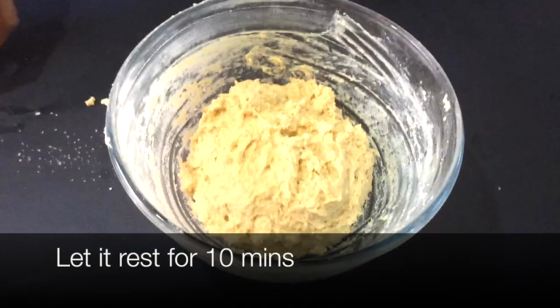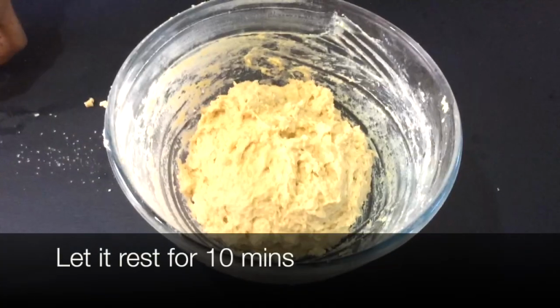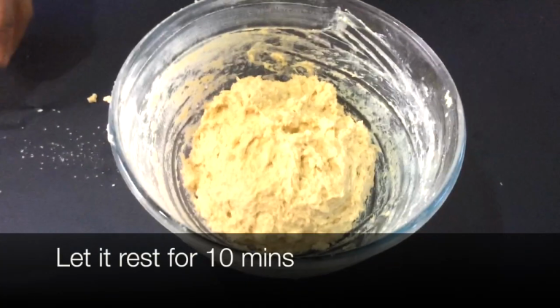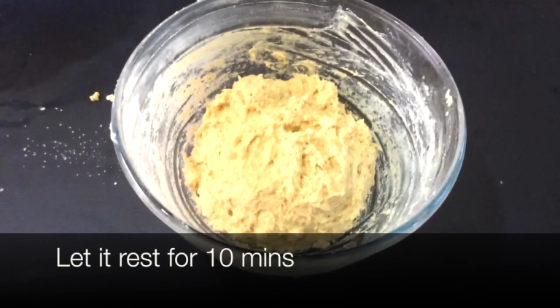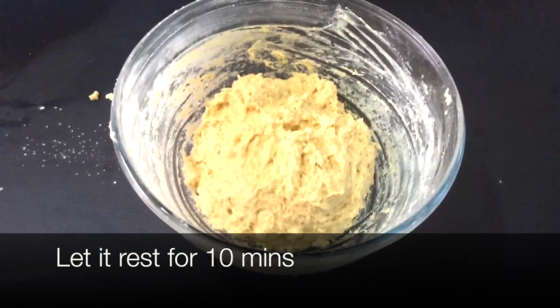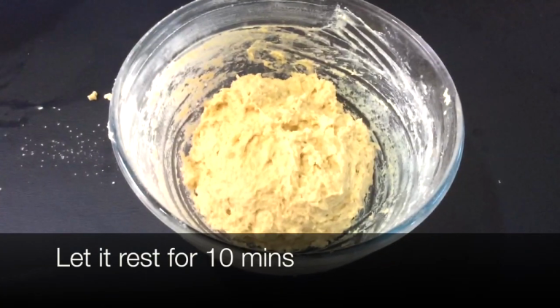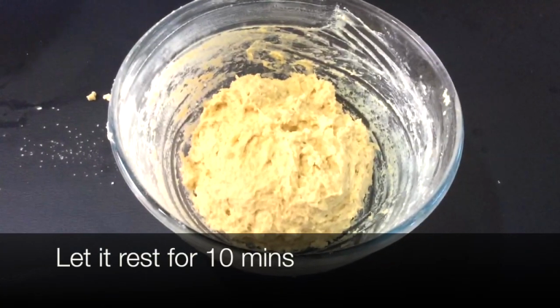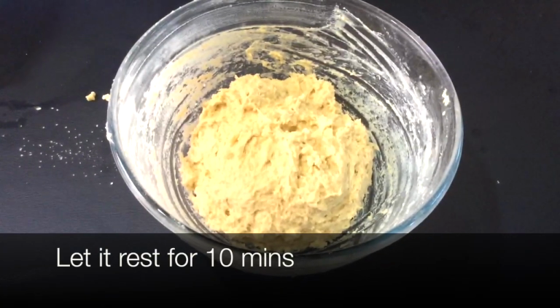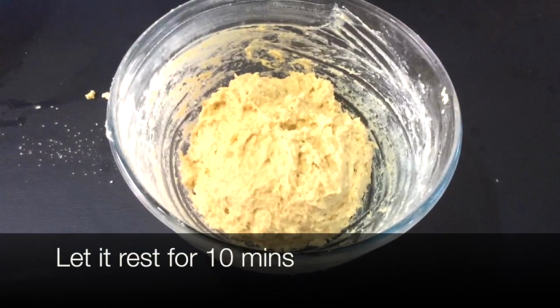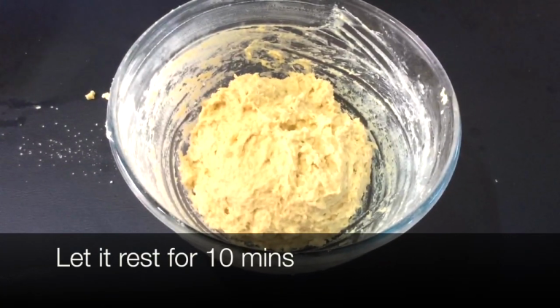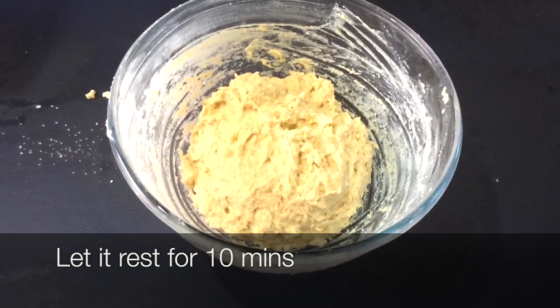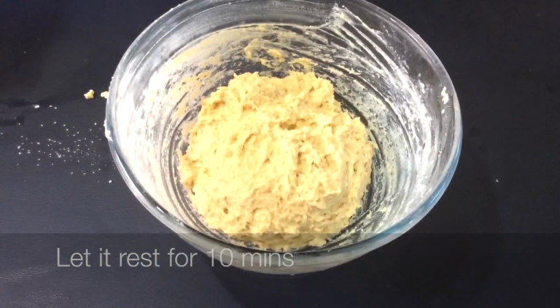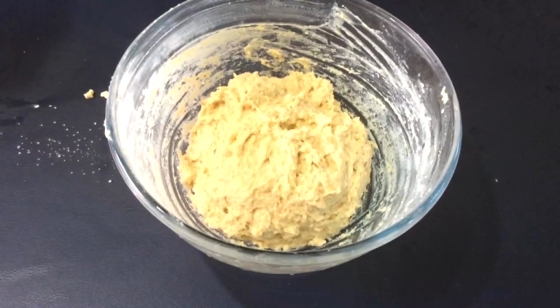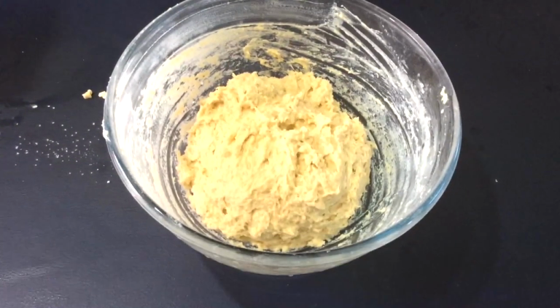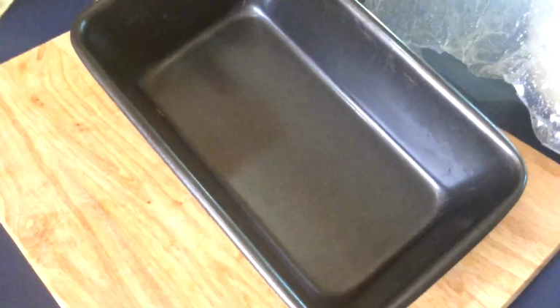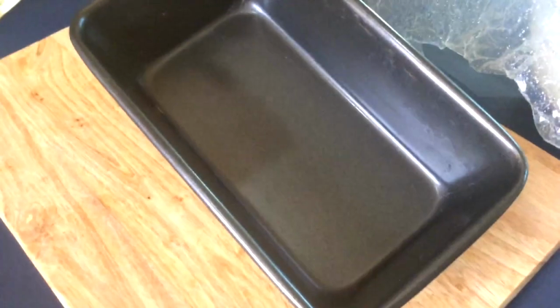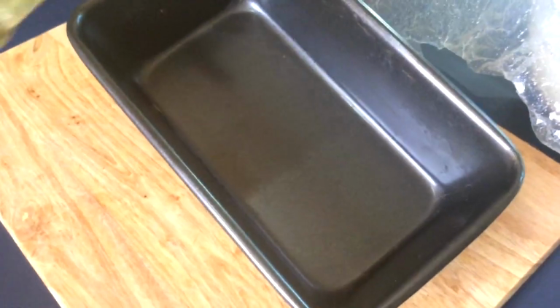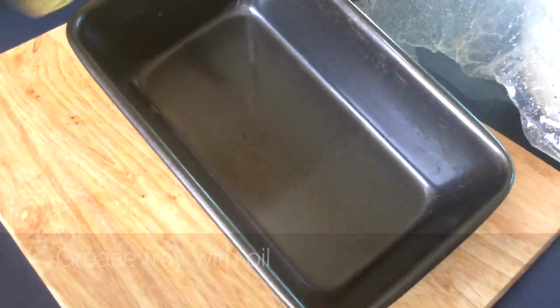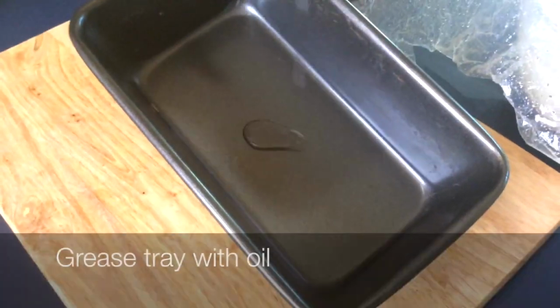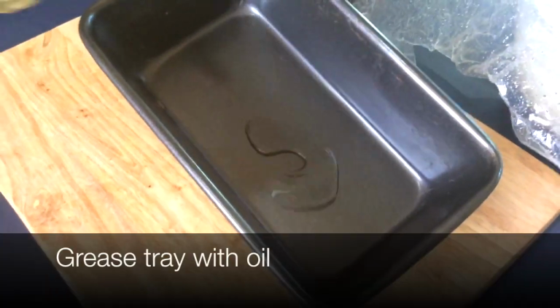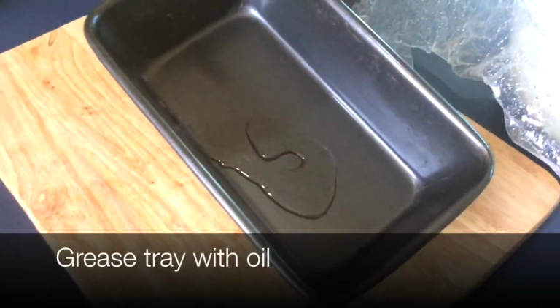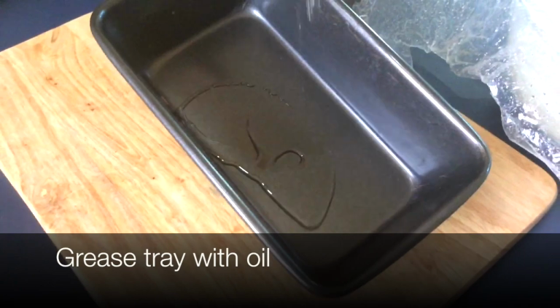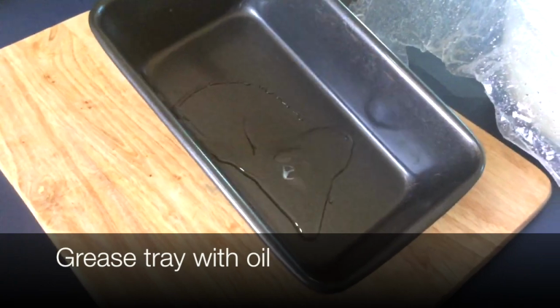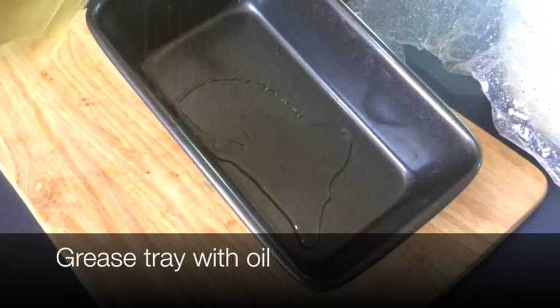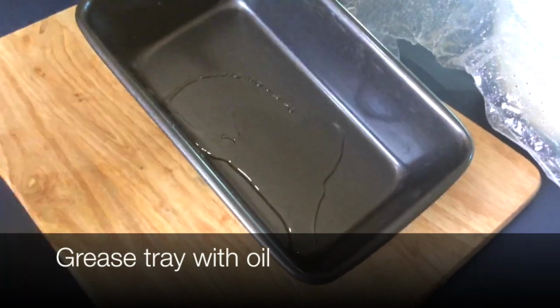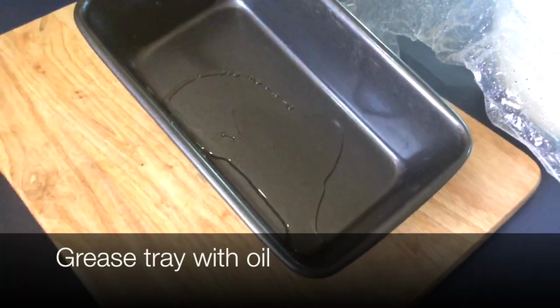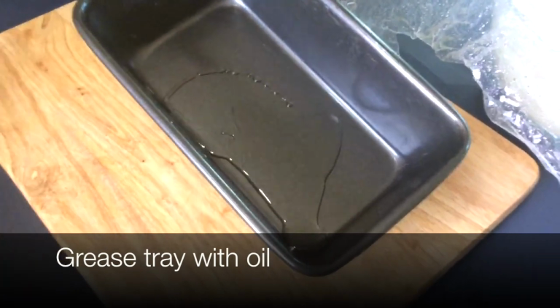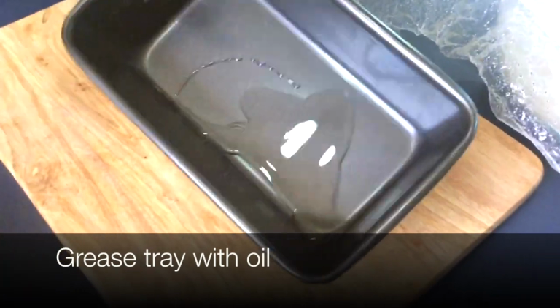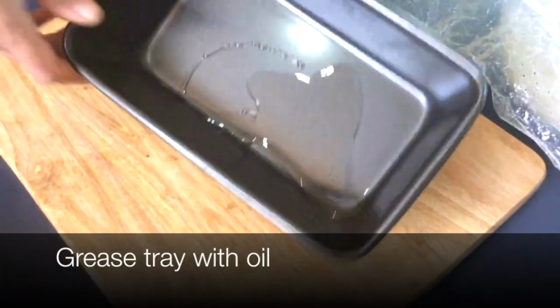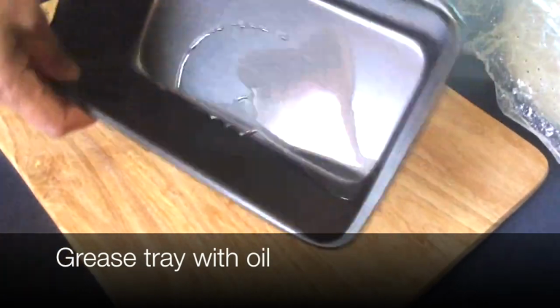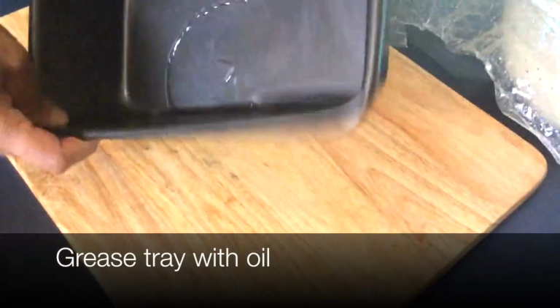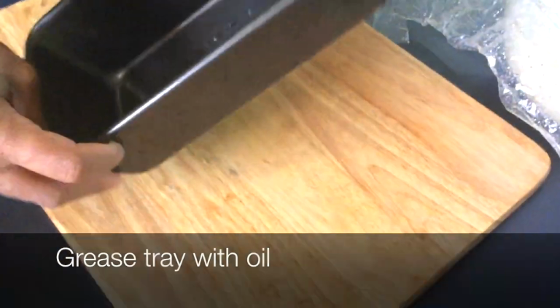Now we're going to let it rest for 10 minutes. Now we're going to grease a tray with a little bit of oil so our bread doesn't stick.